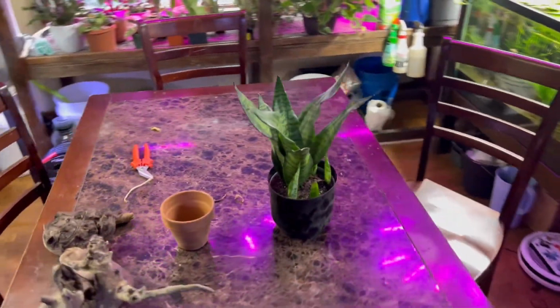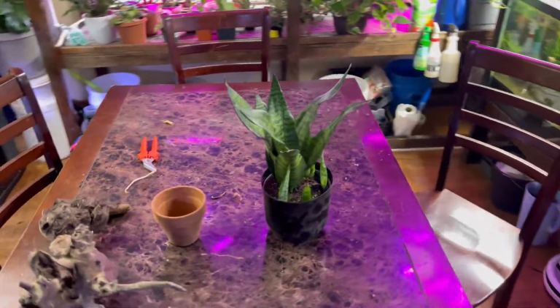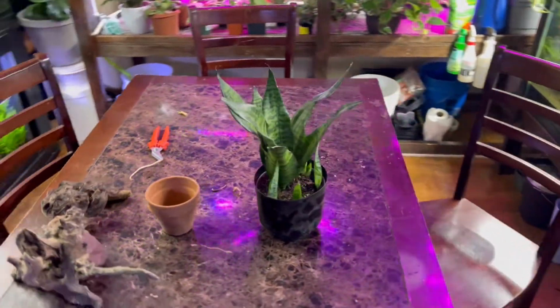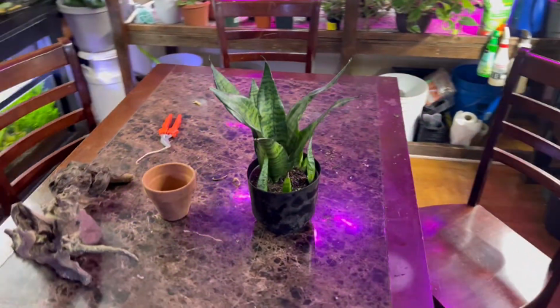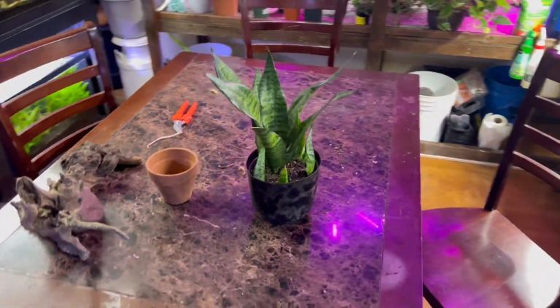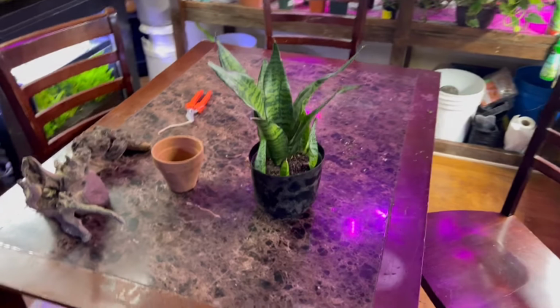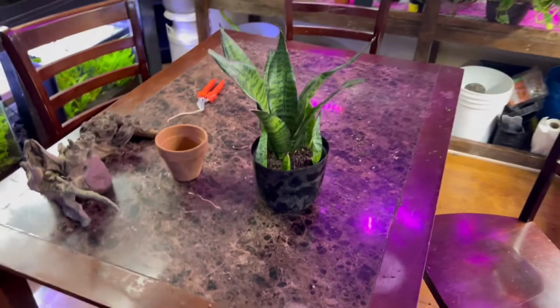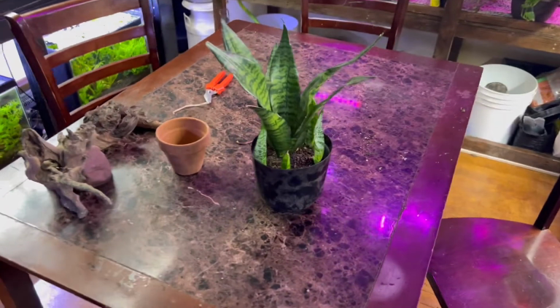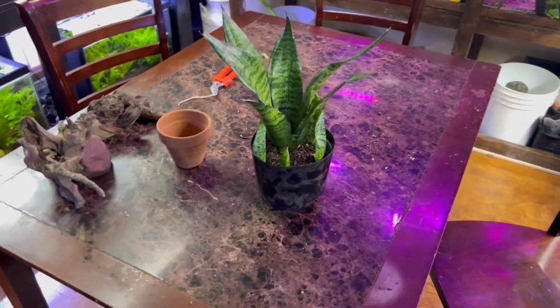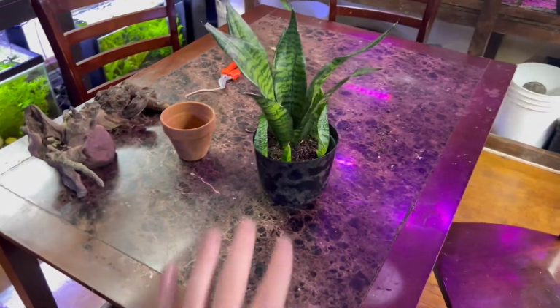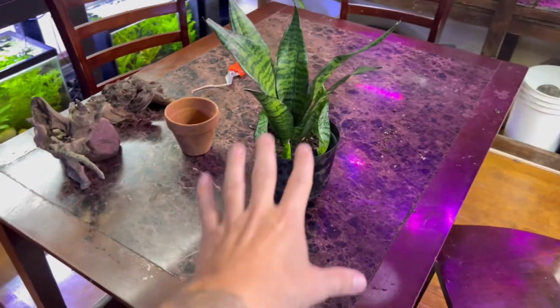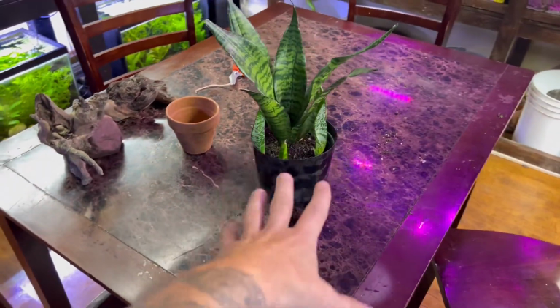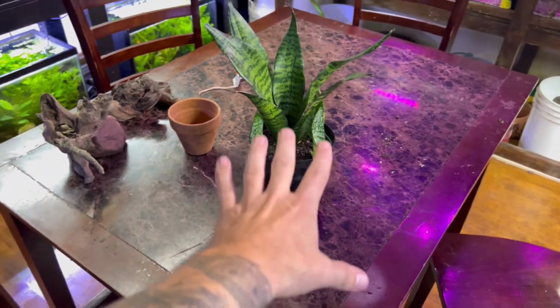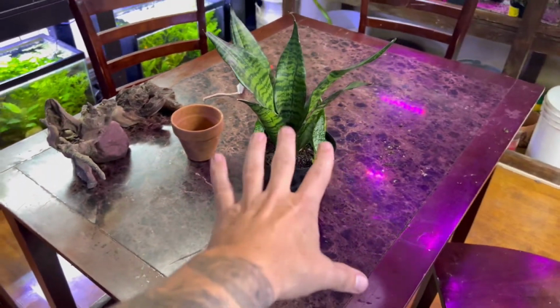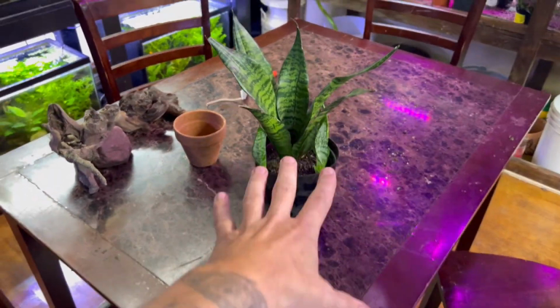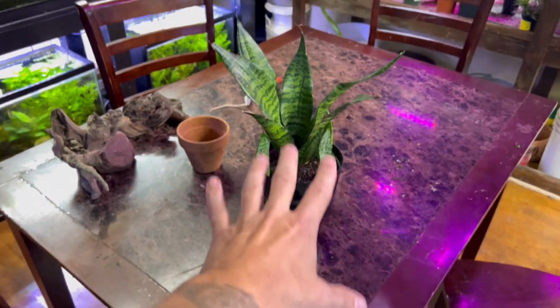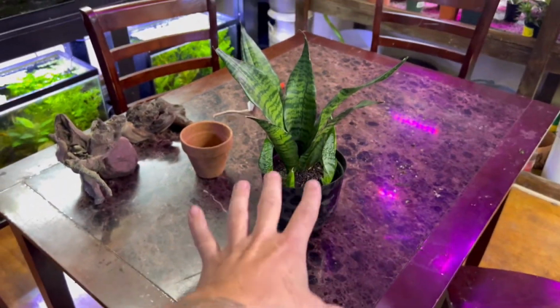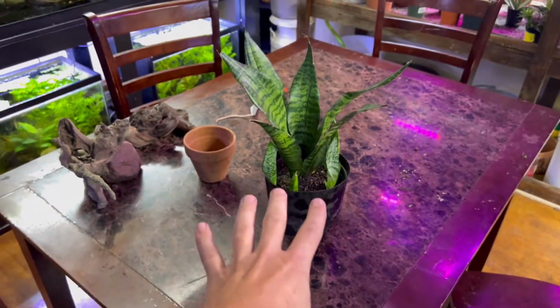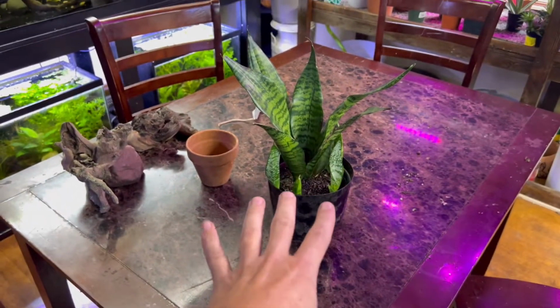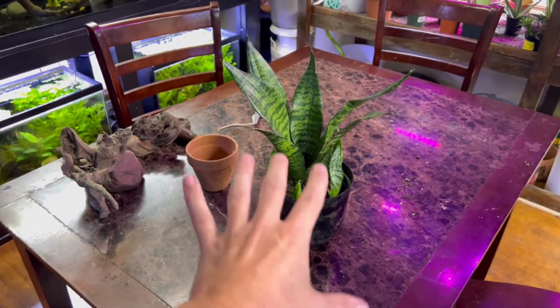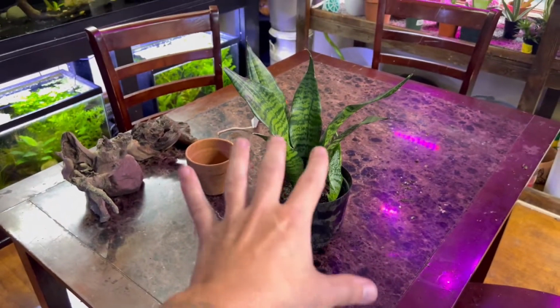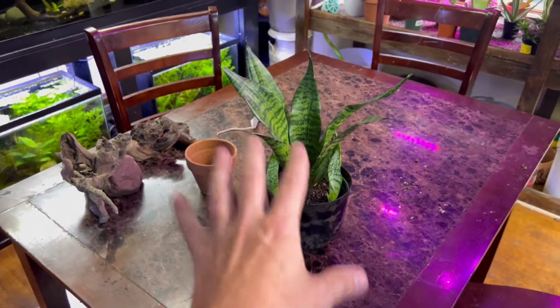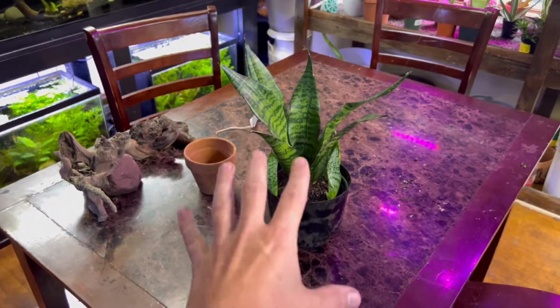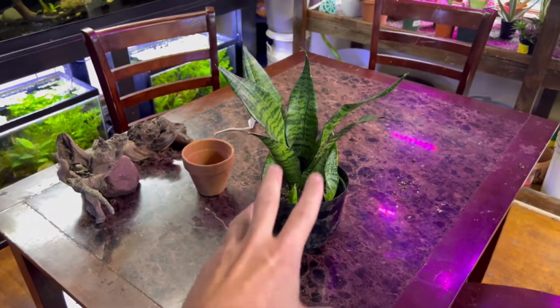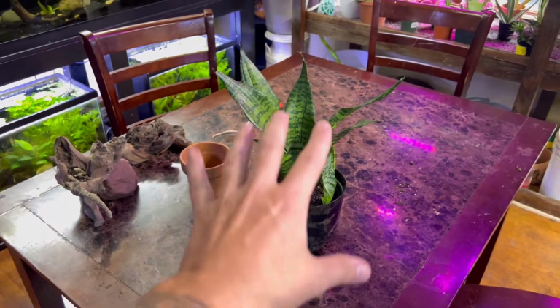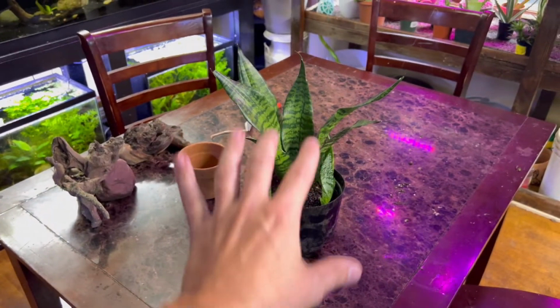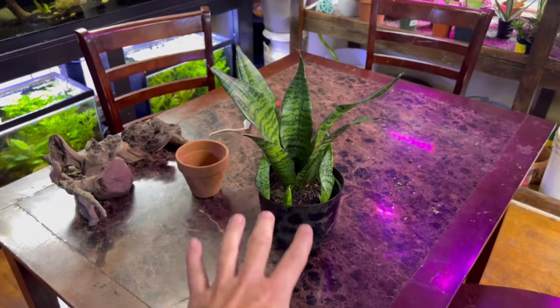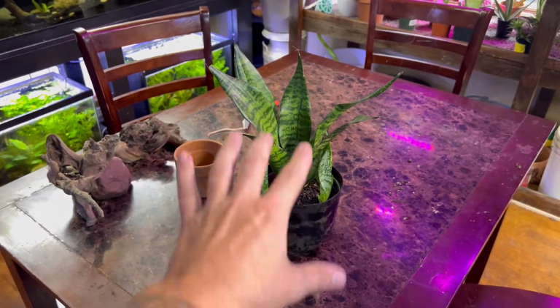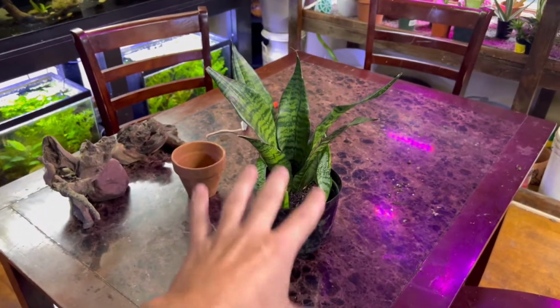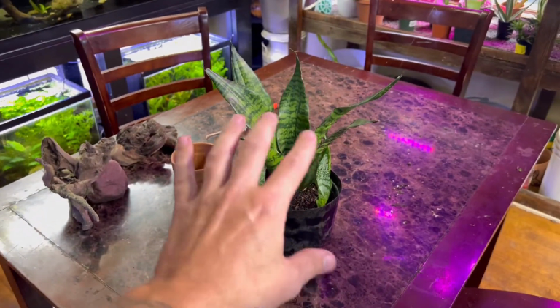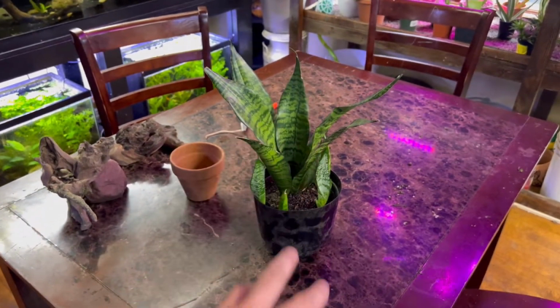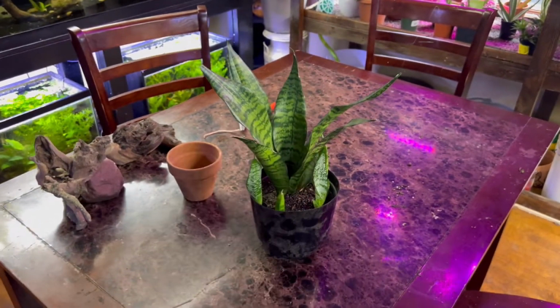The snake plant does not like to be overwatered. You're going to kill this thing so, so fast.